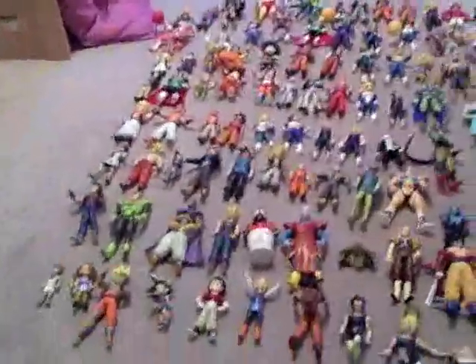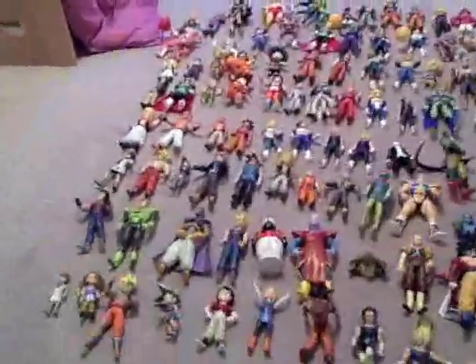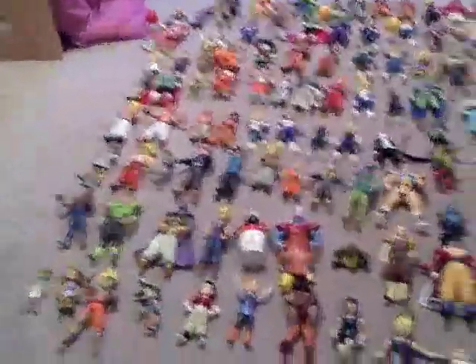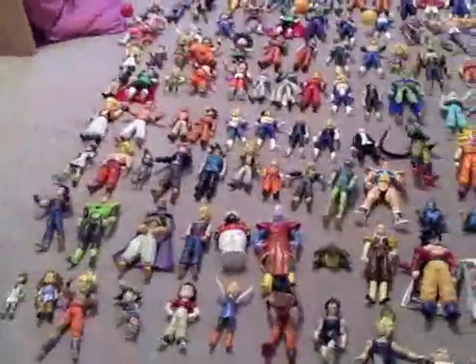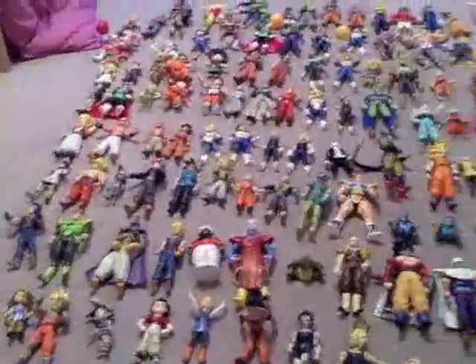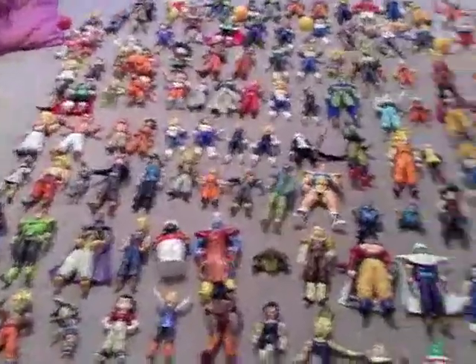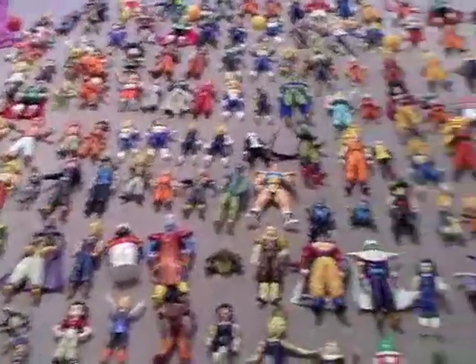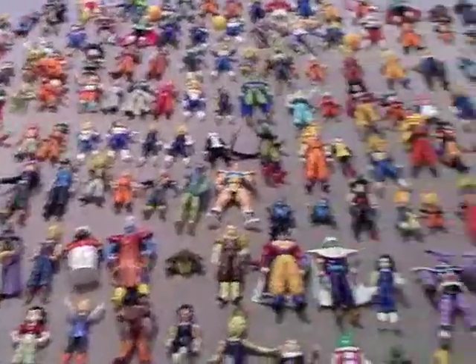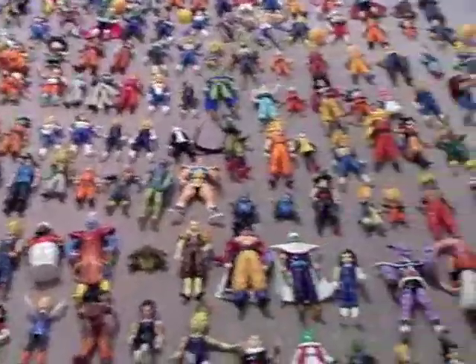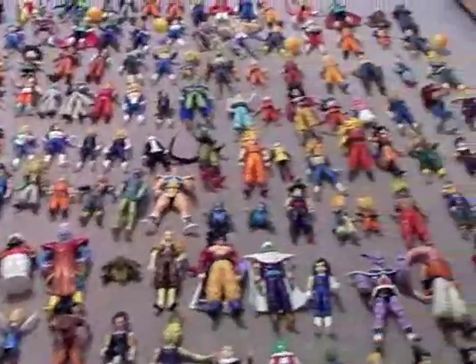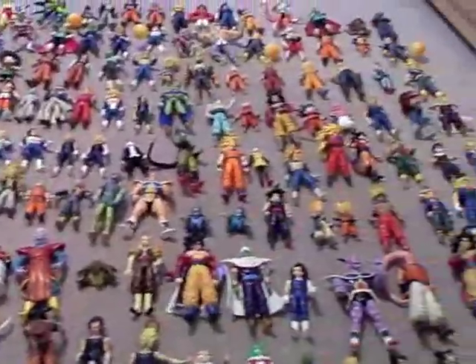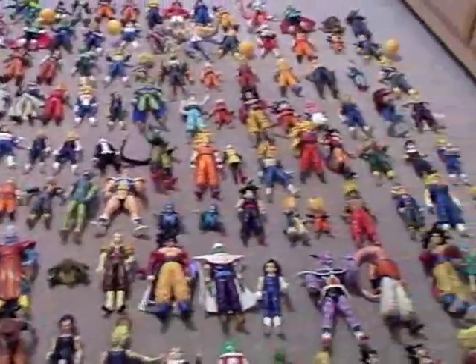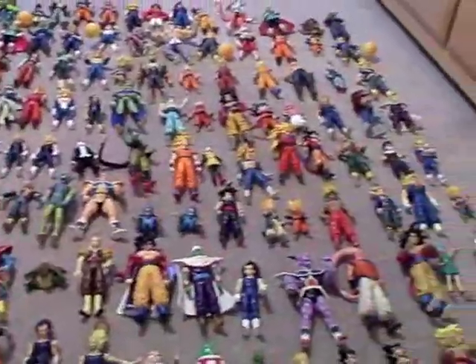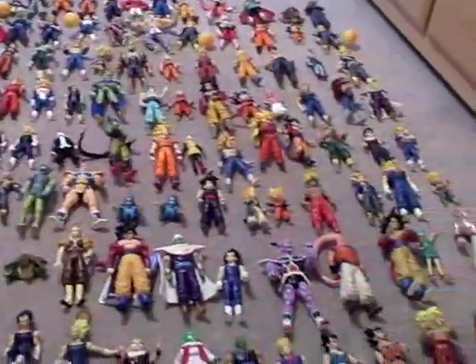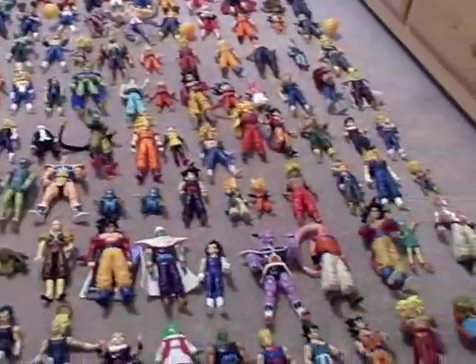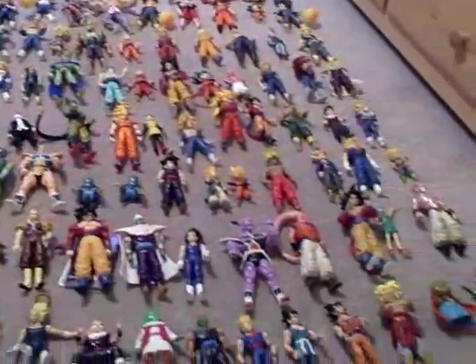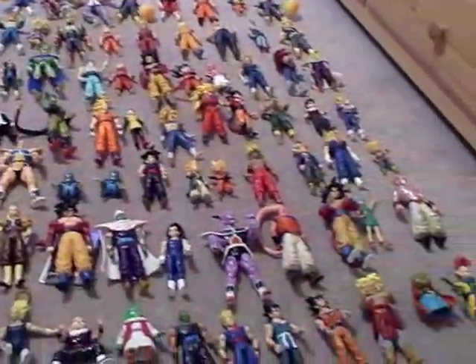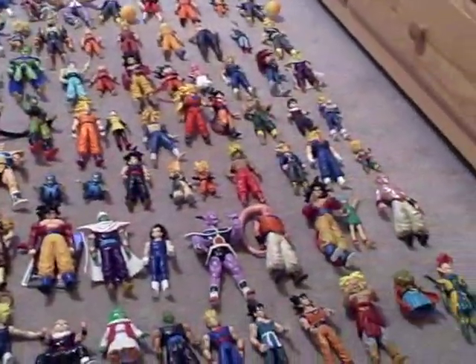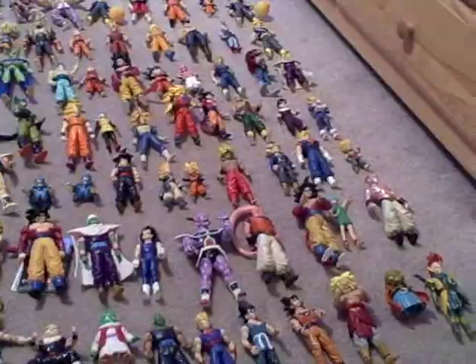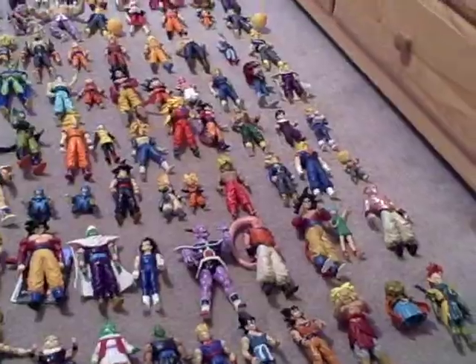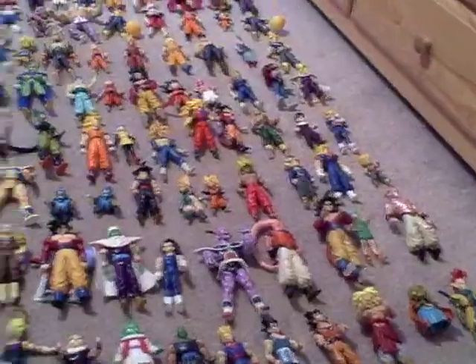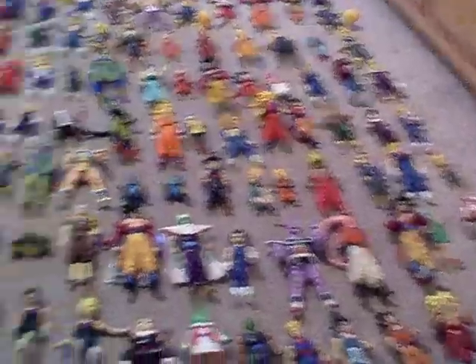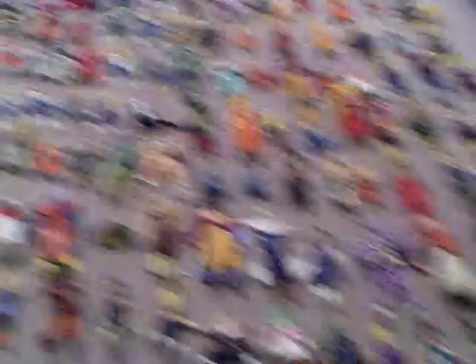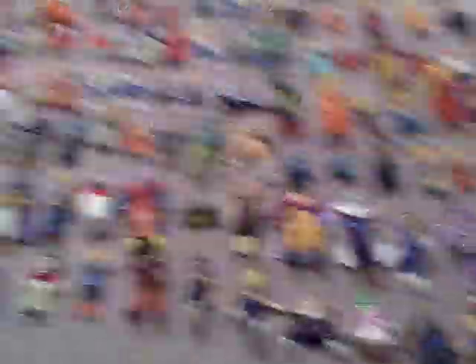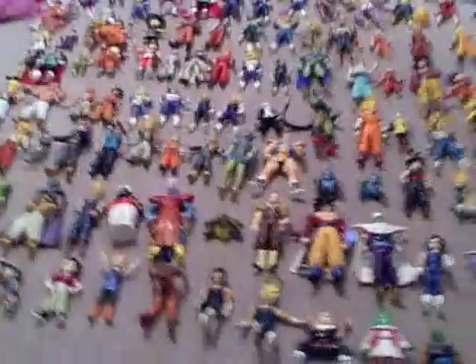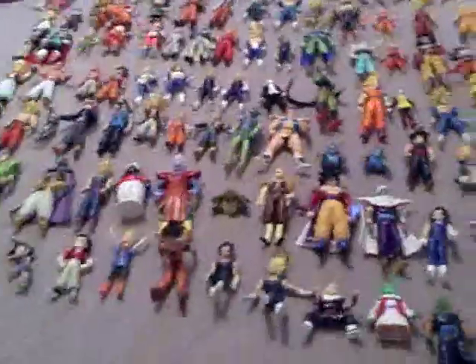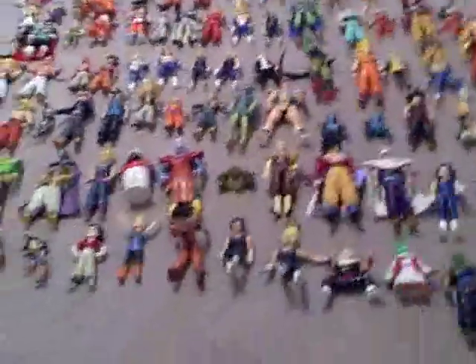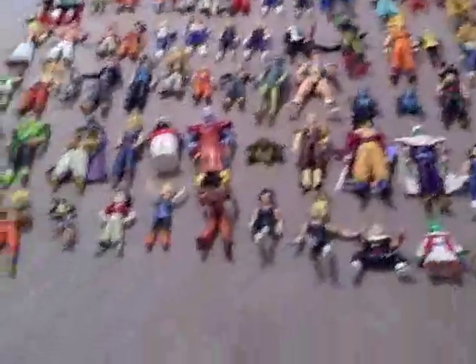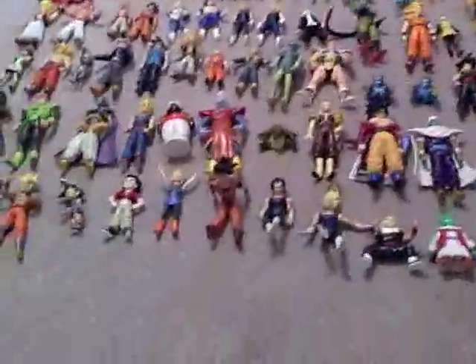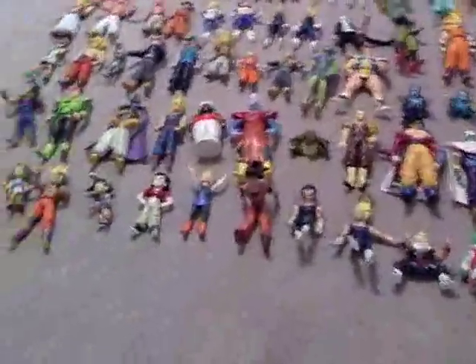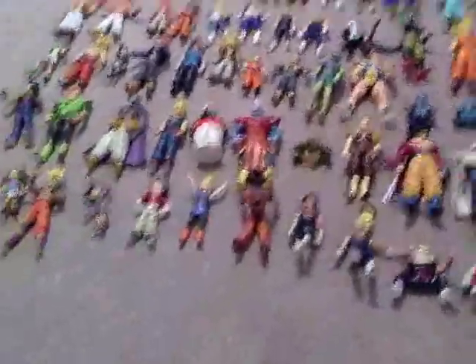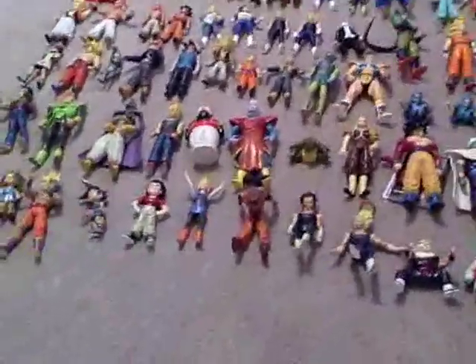From the video it looks like a bunch. So yeah, that's my loose figure collection.